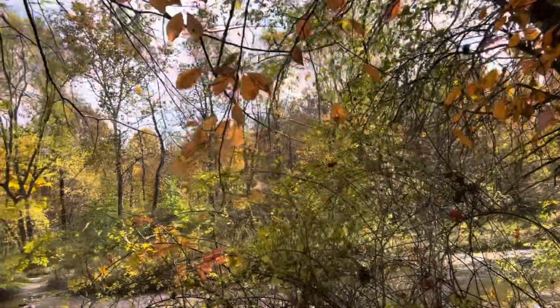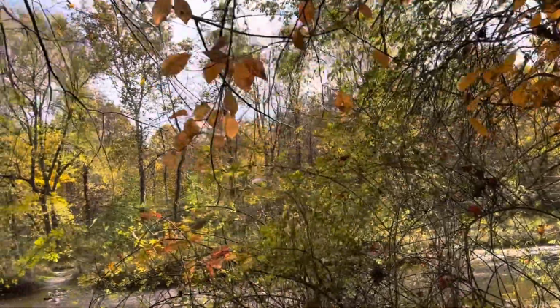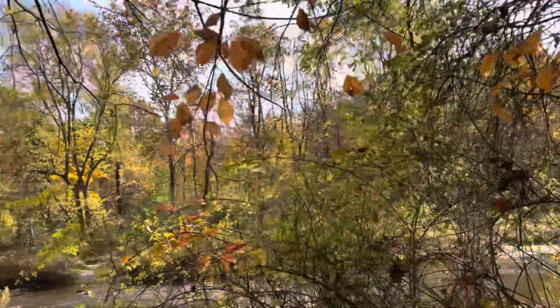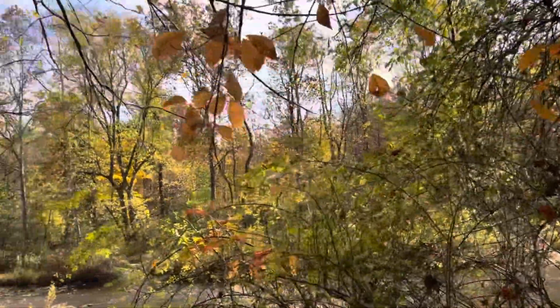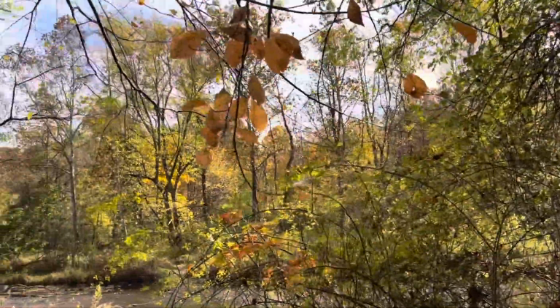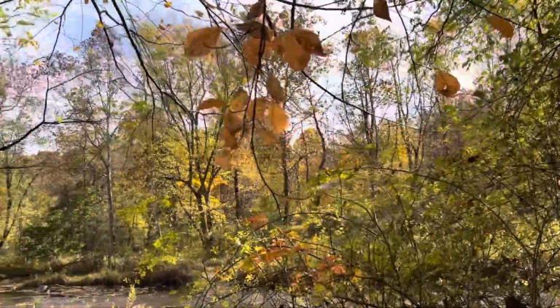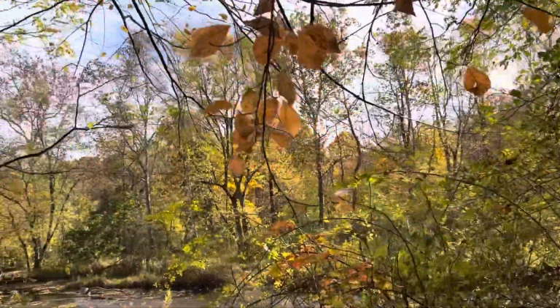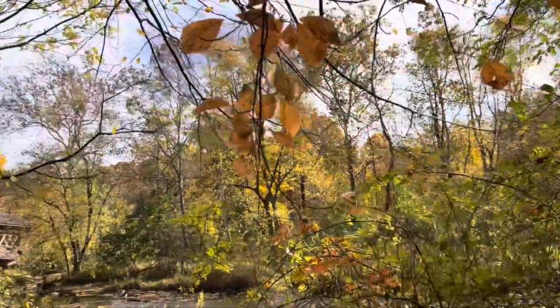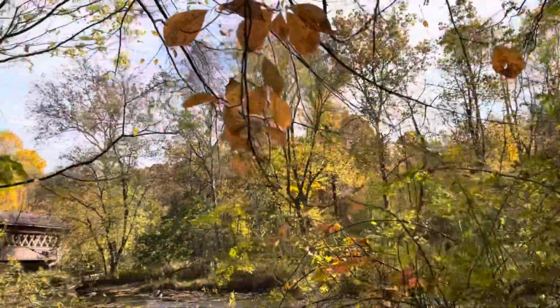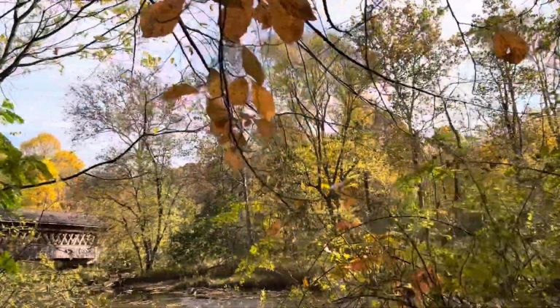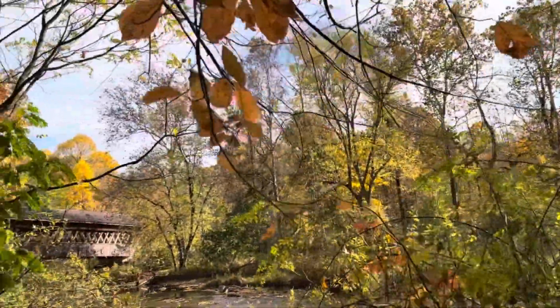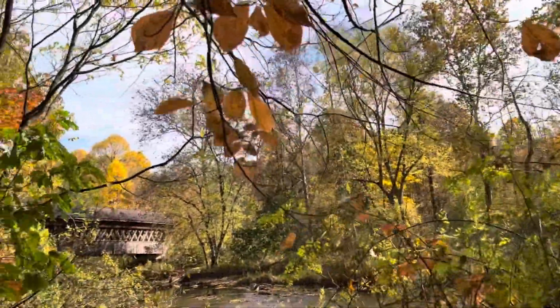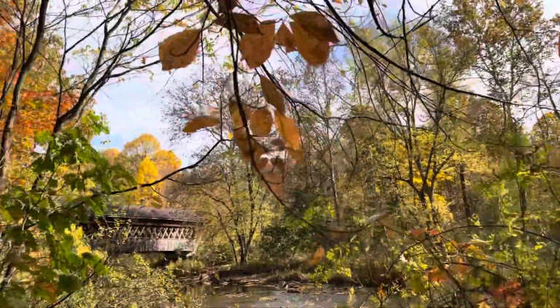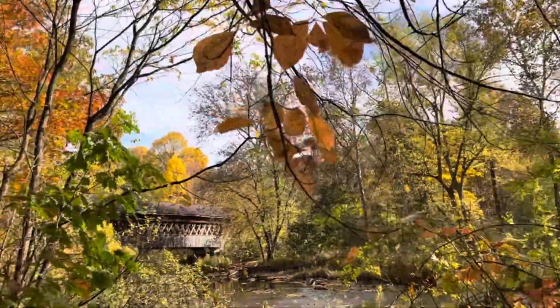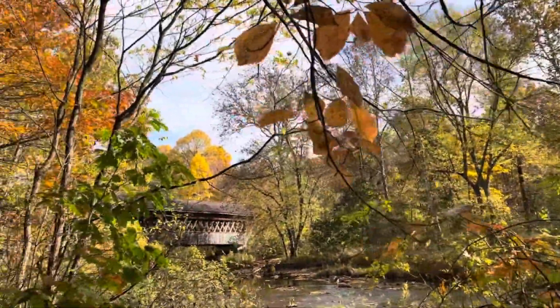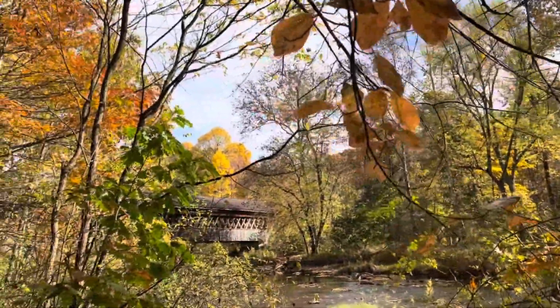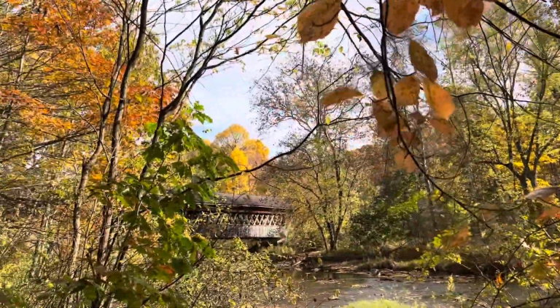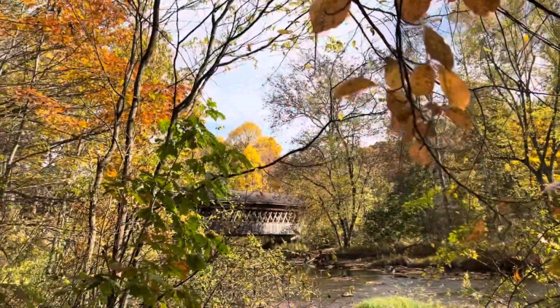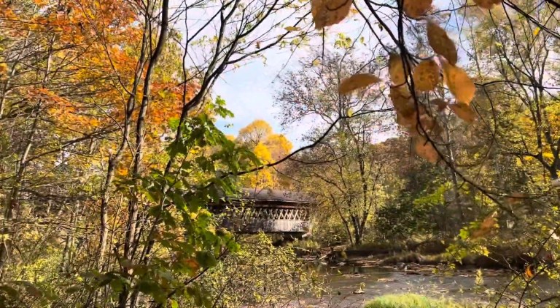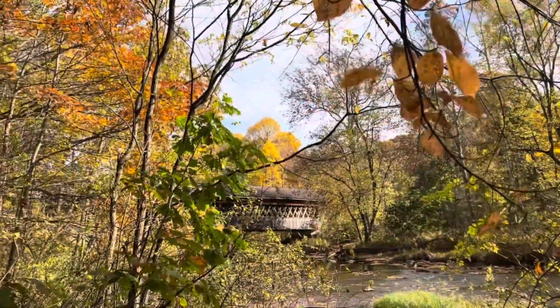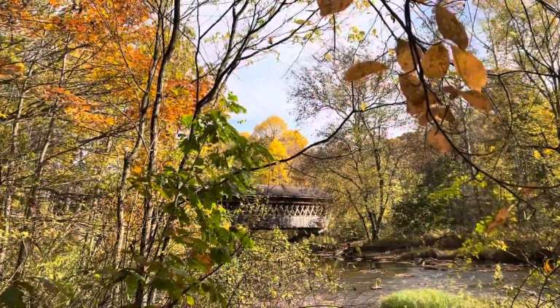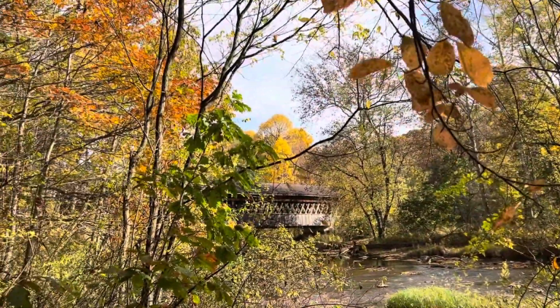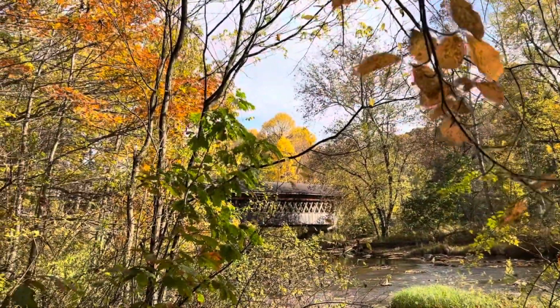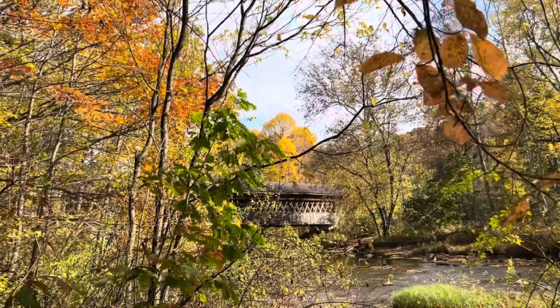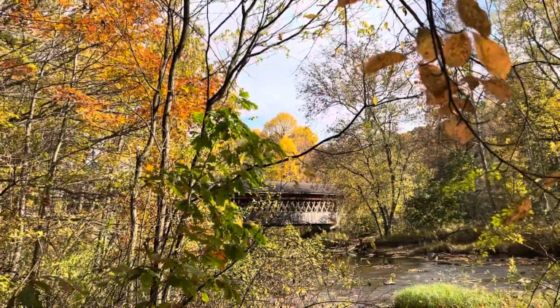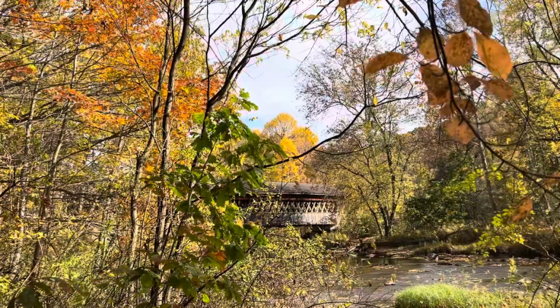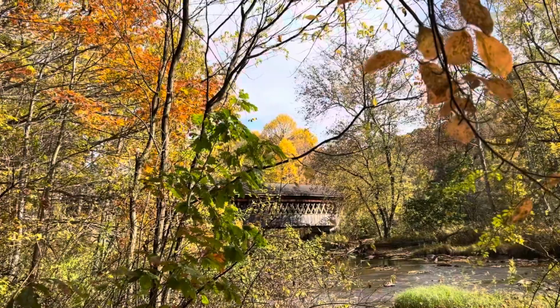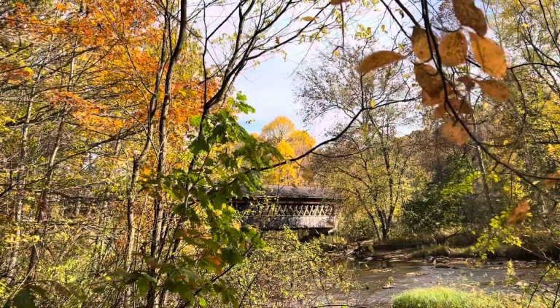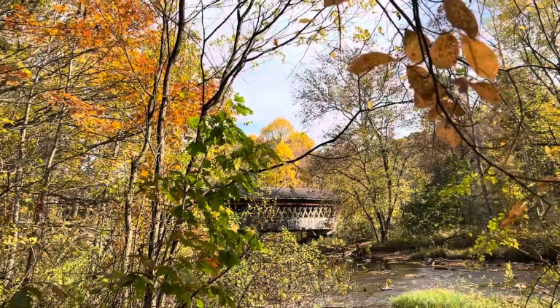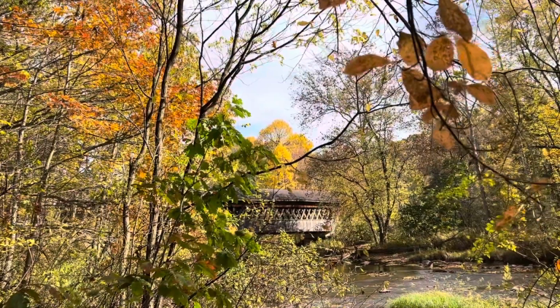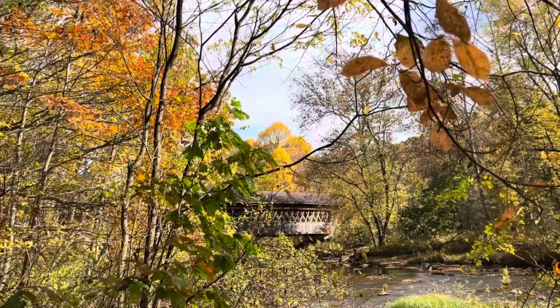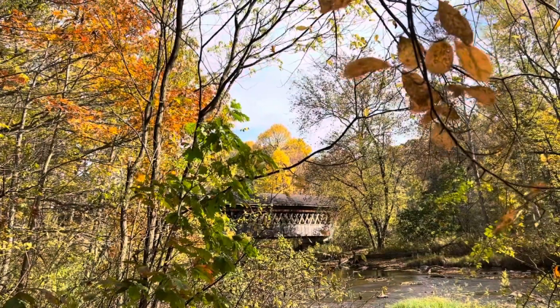Up there — that looks like something you'd see in a painting.